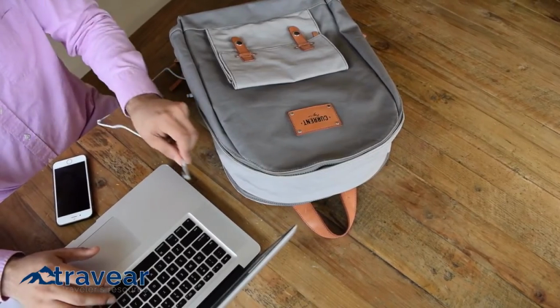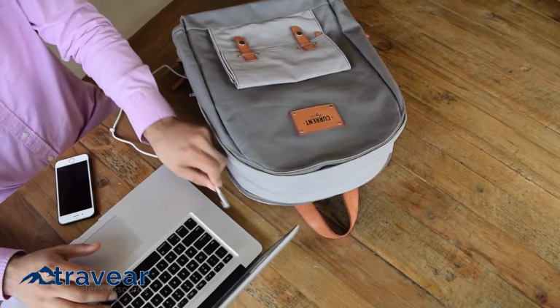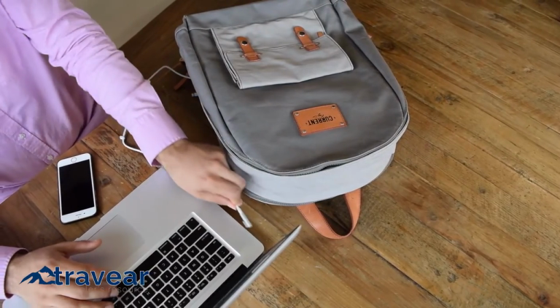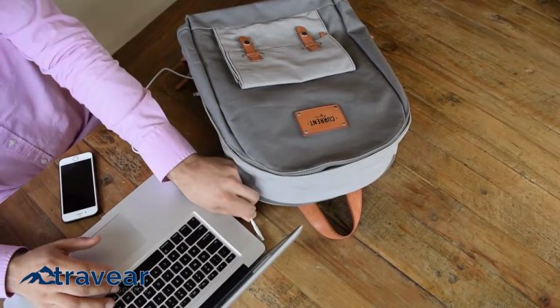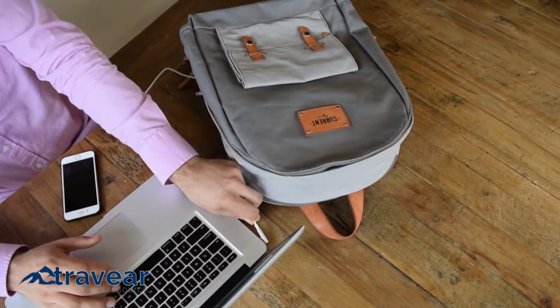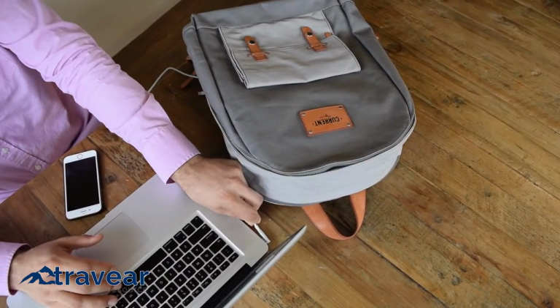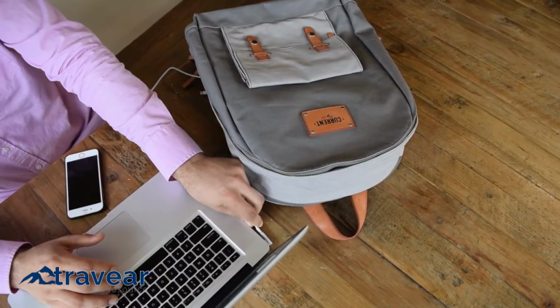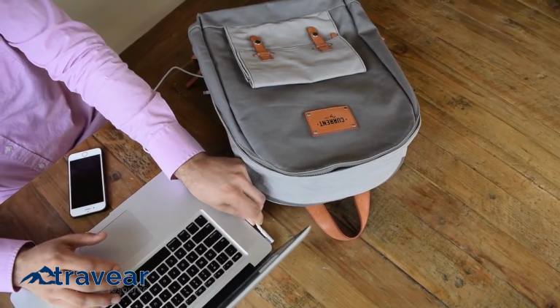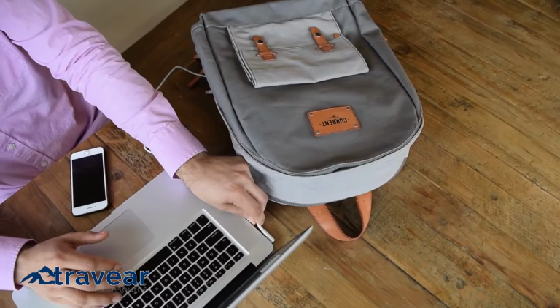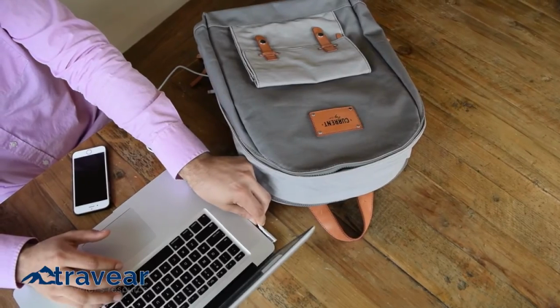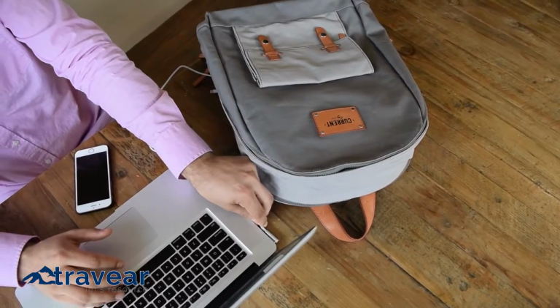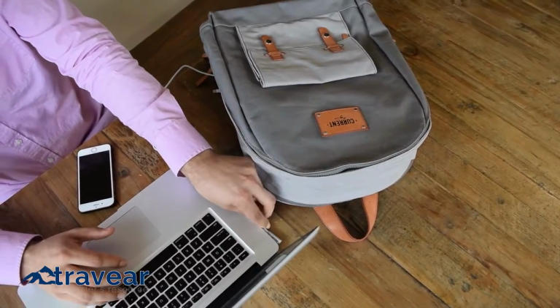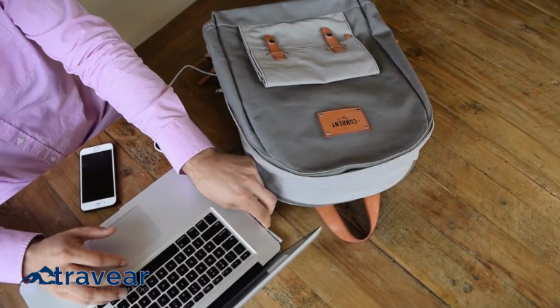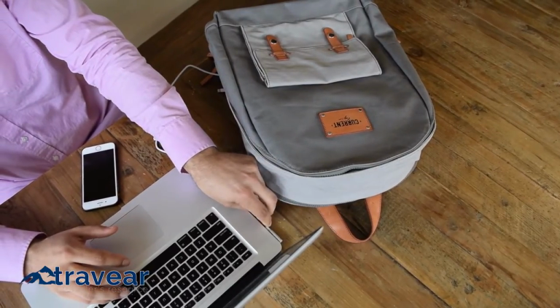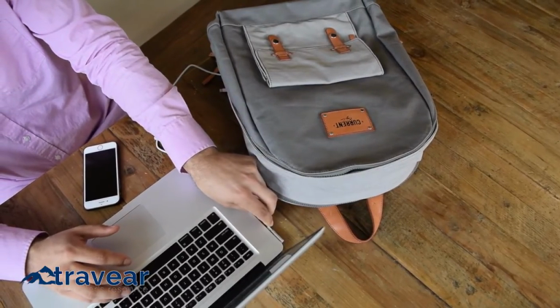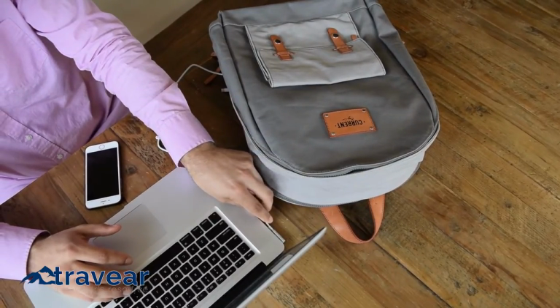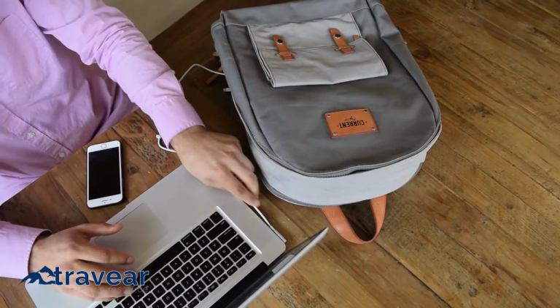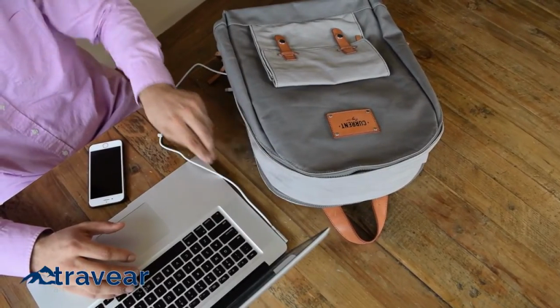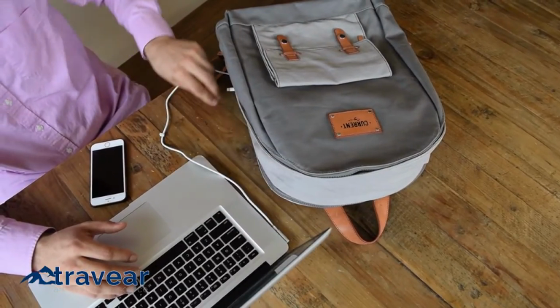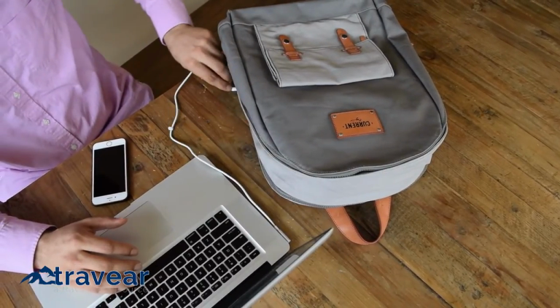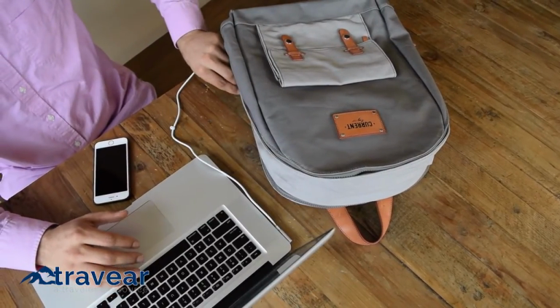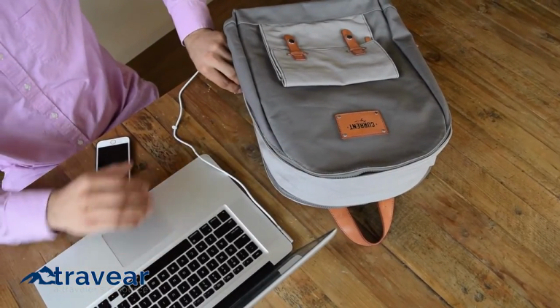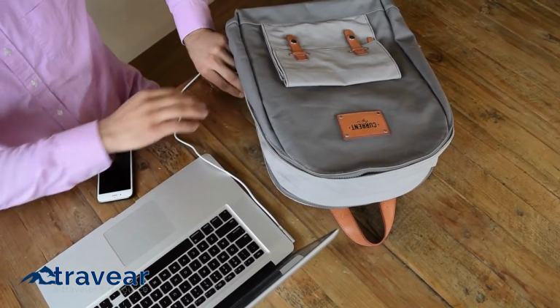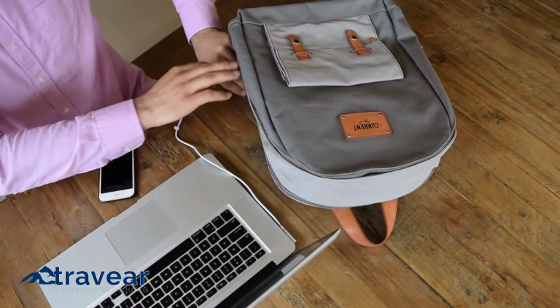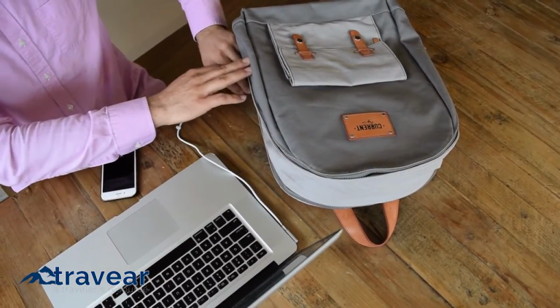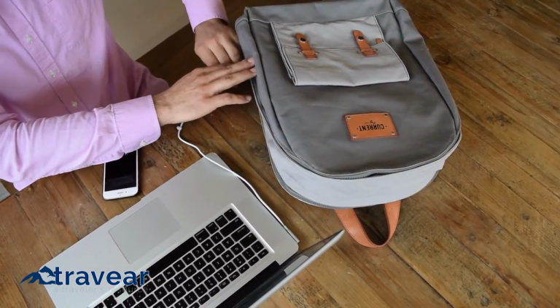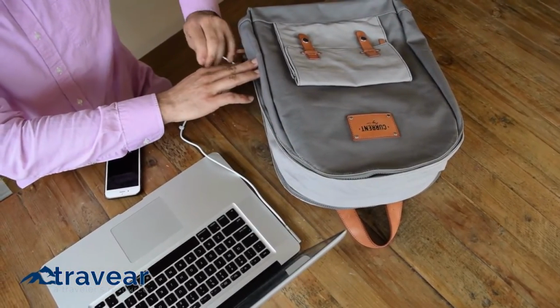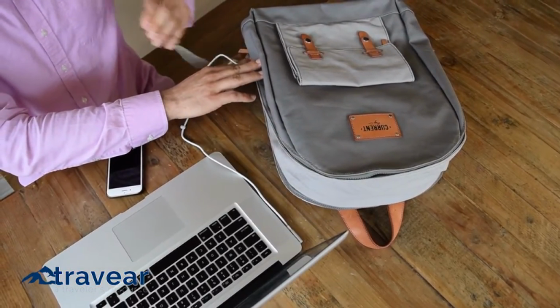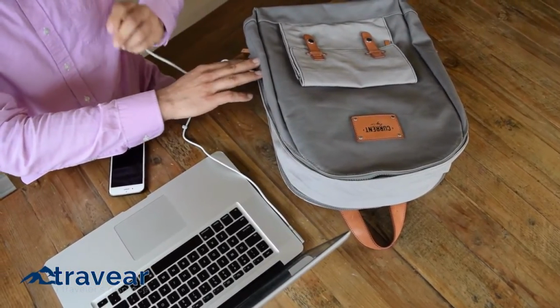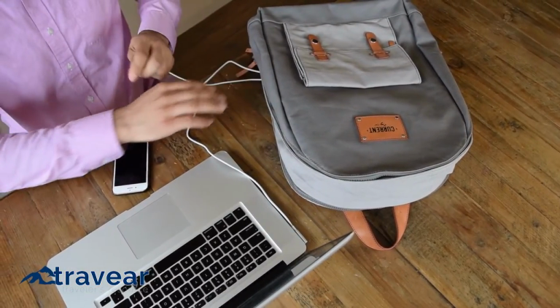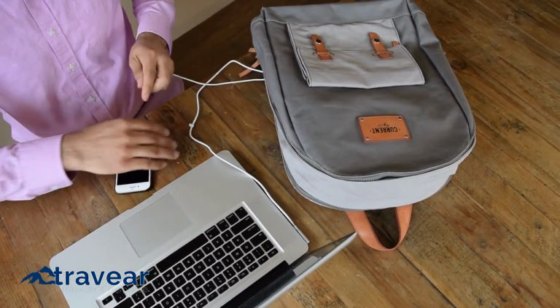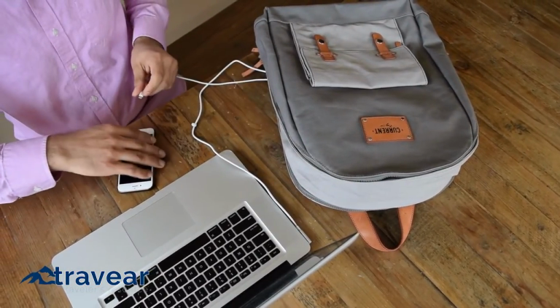Forget your computer cable at home and rely on the dependable Influence pack to keep you organized and charged throughout your day and your travels.